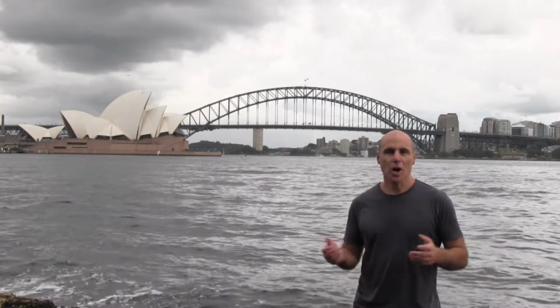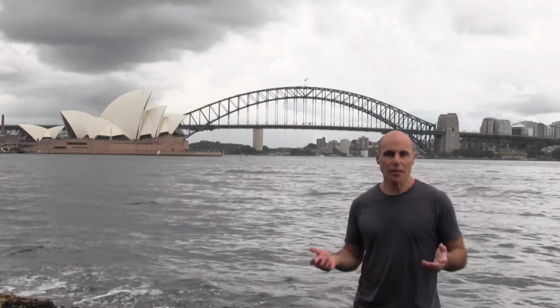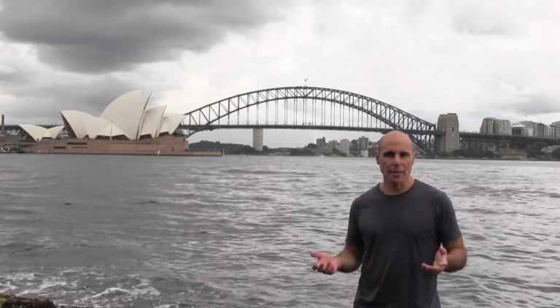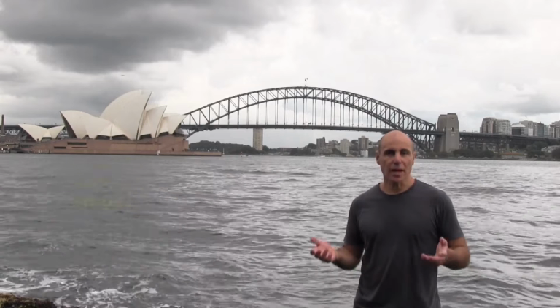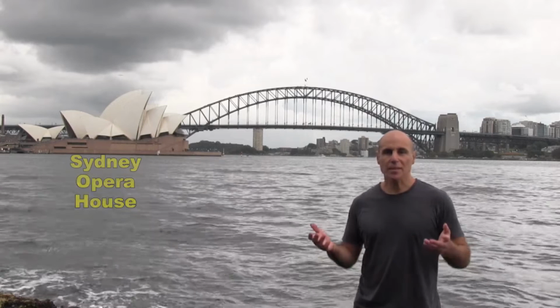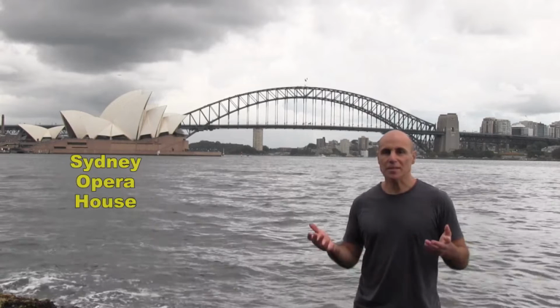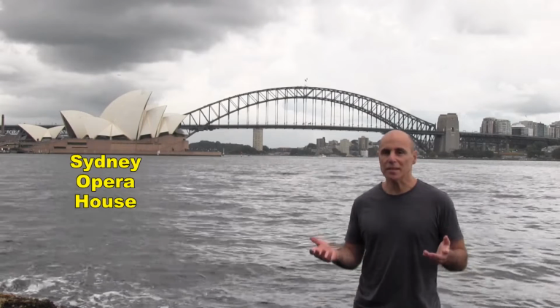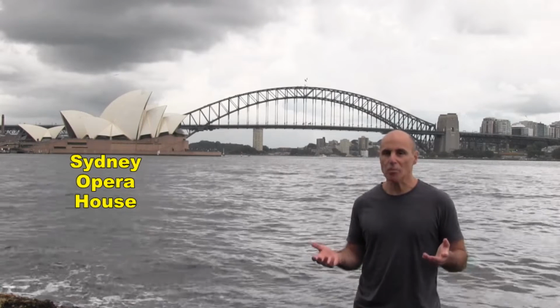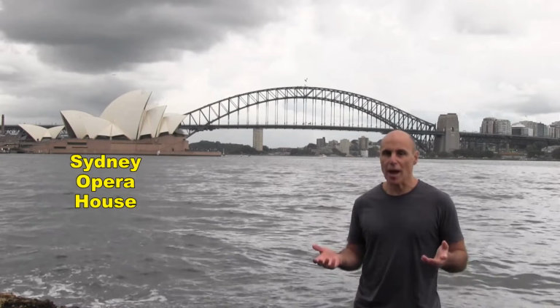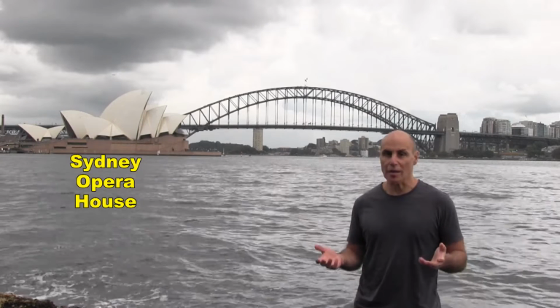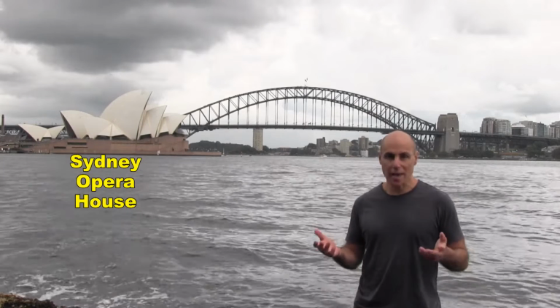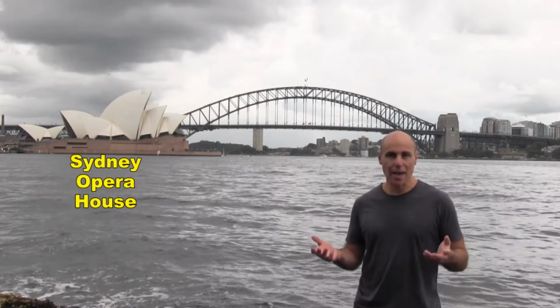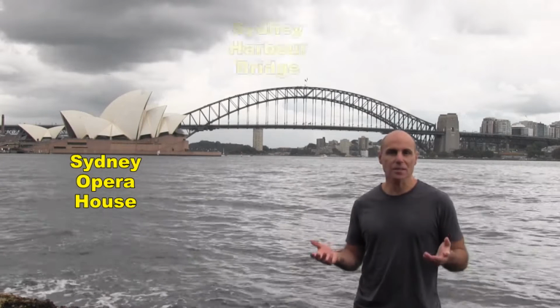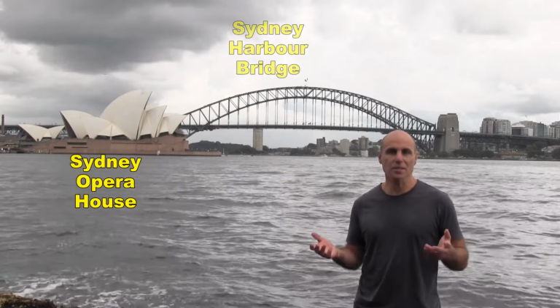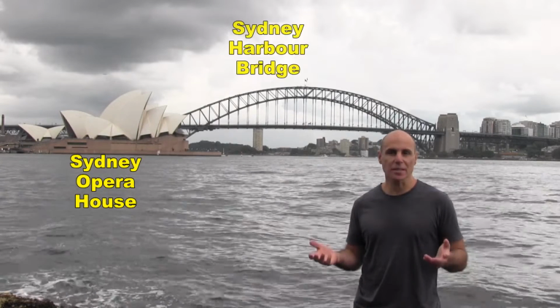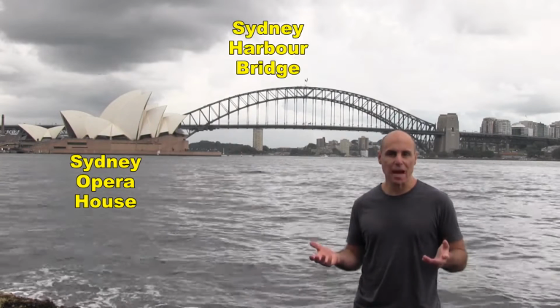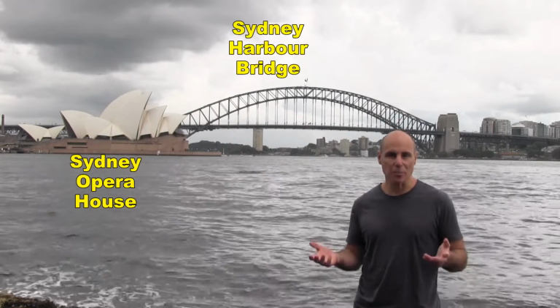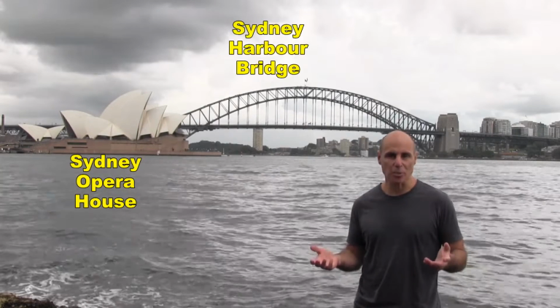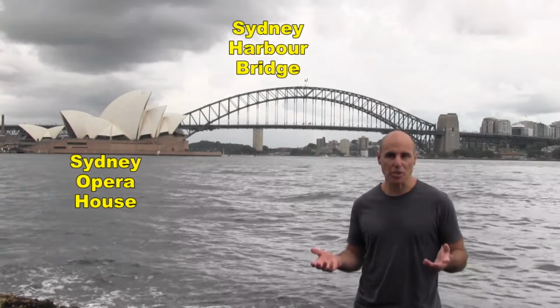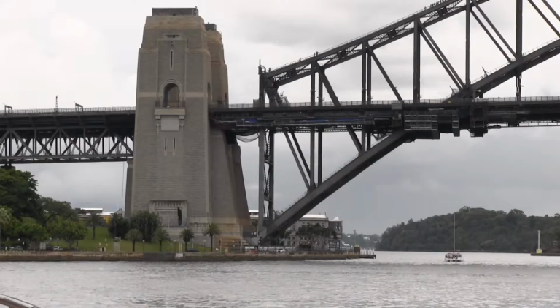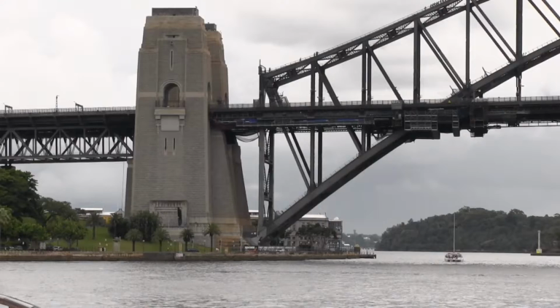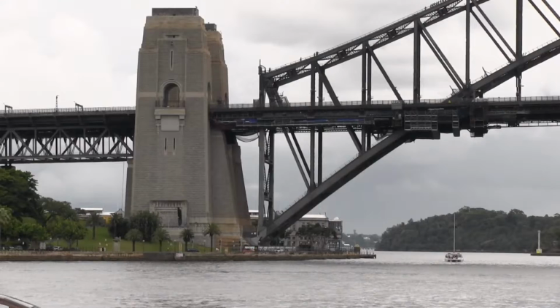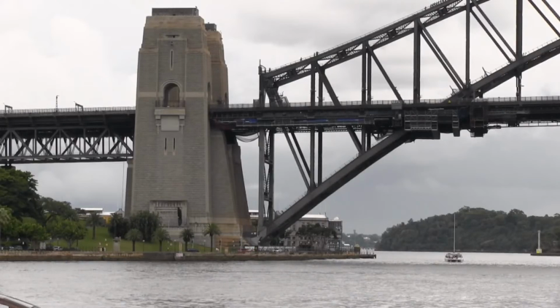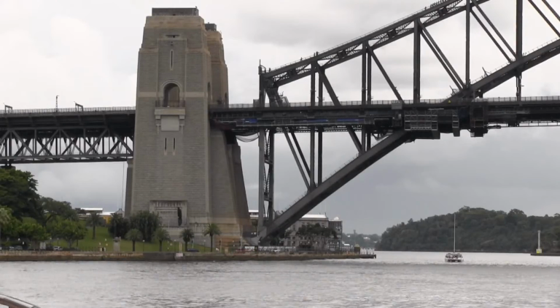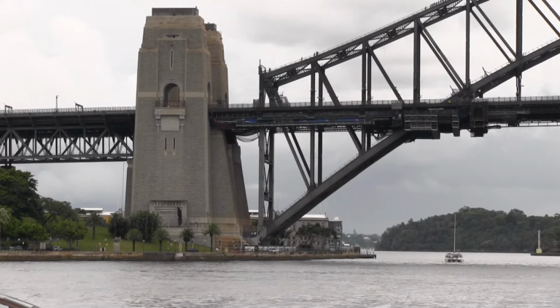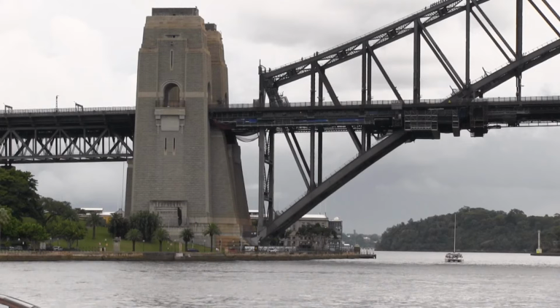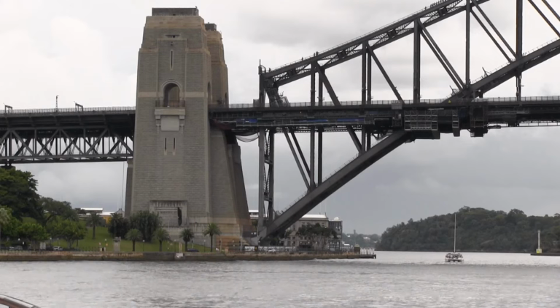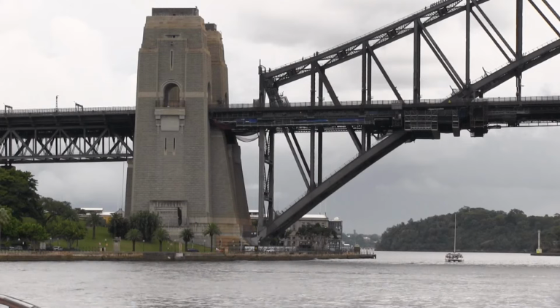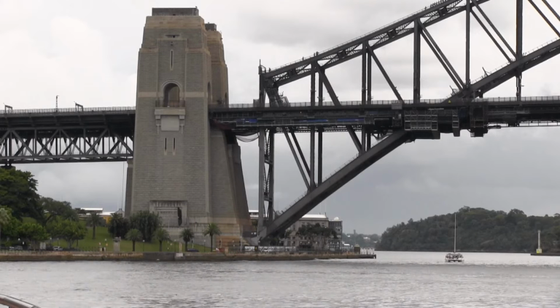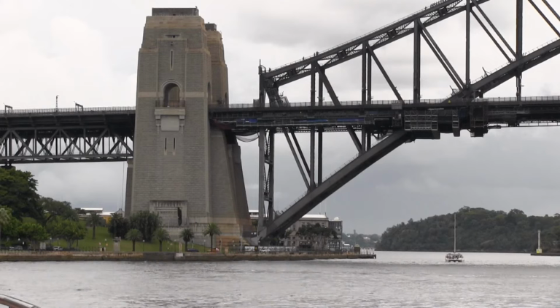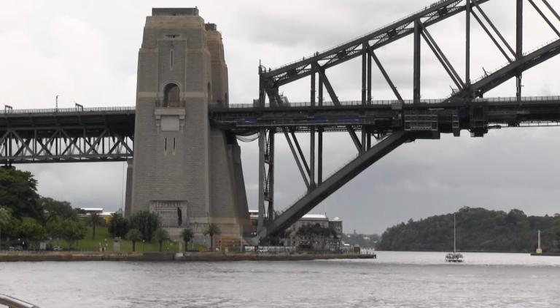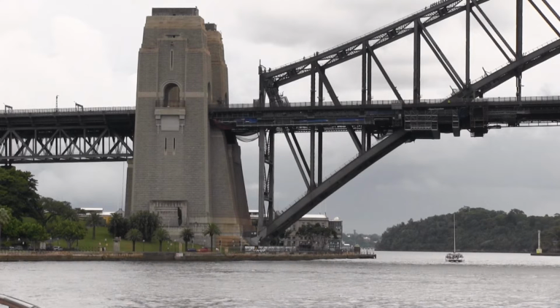Behind me are the Sydney Opera House and the Sydney Harbour Bridge. The Sydney Harbour Bridge is made of steel.